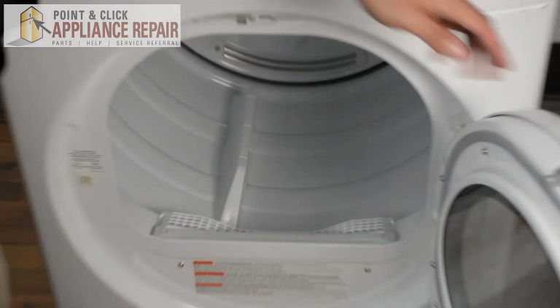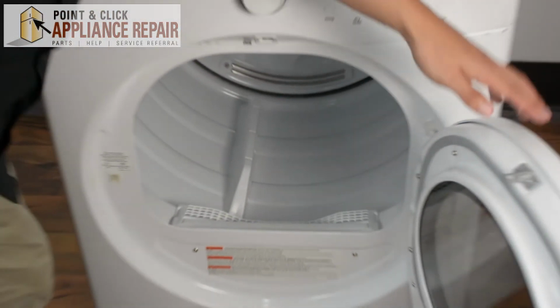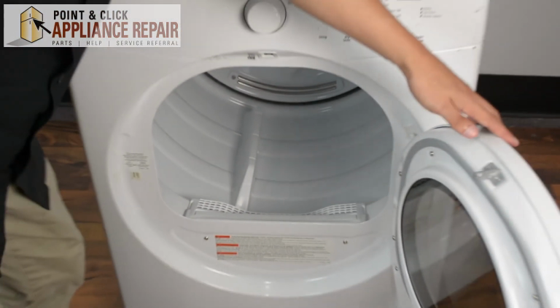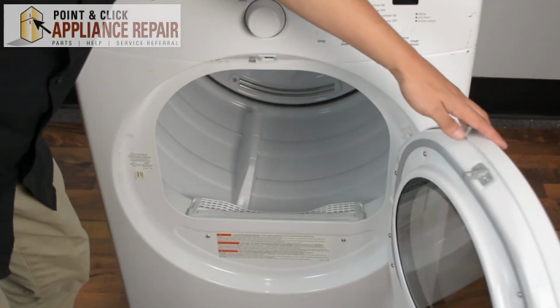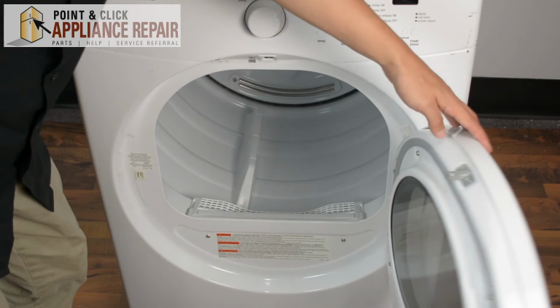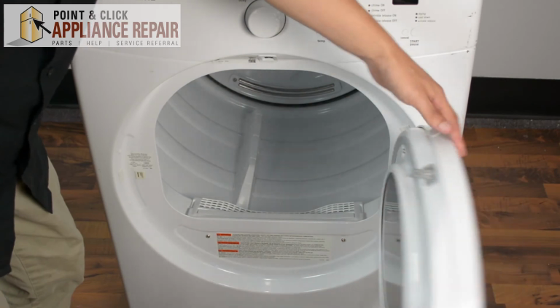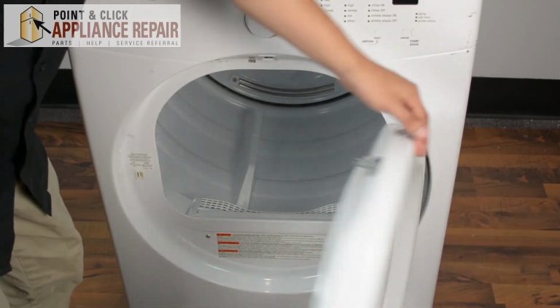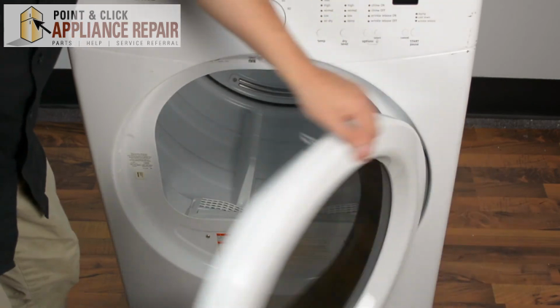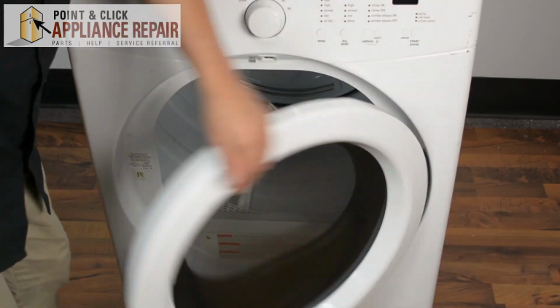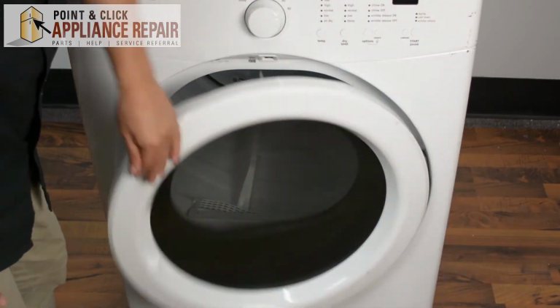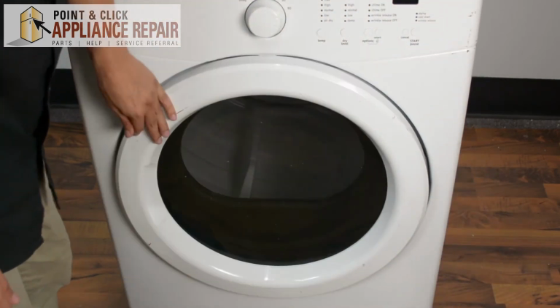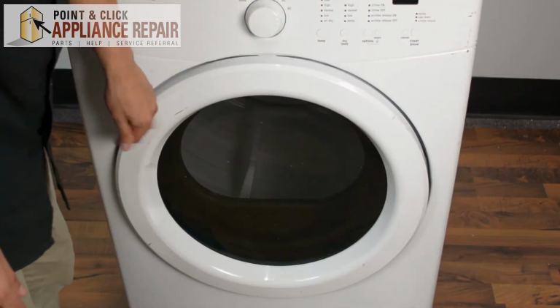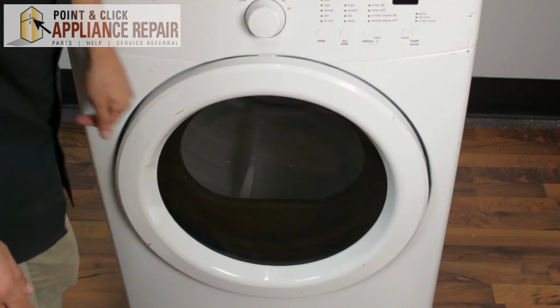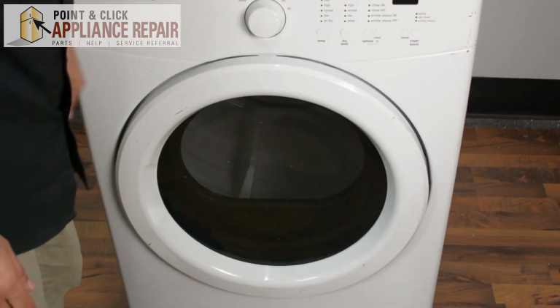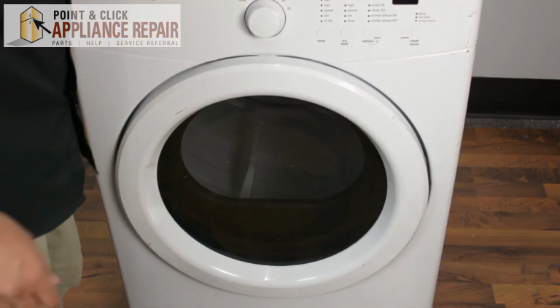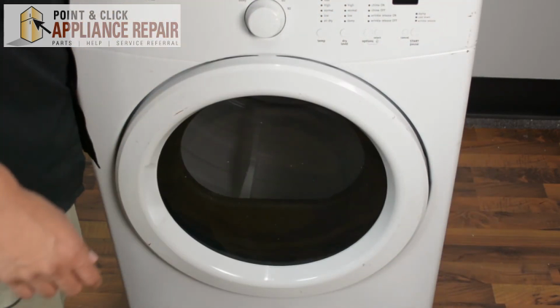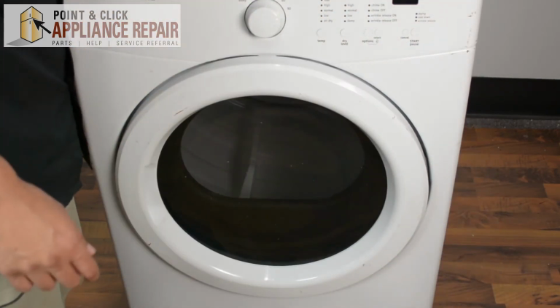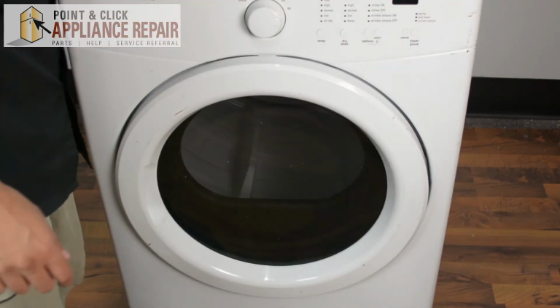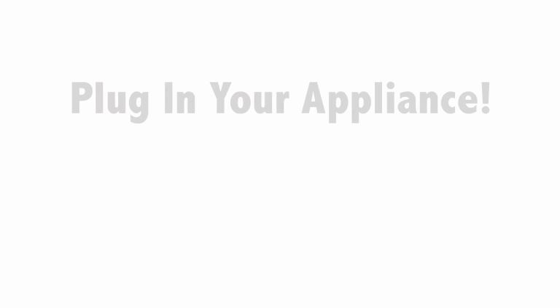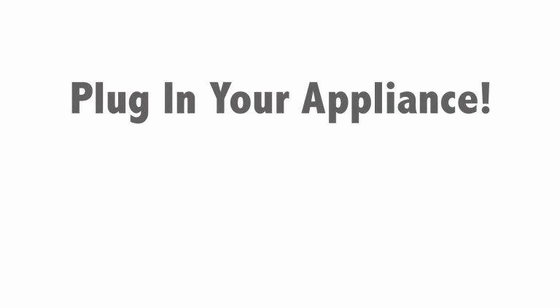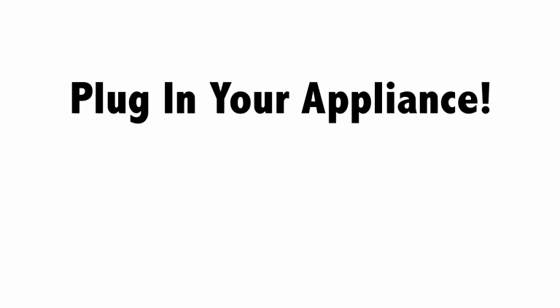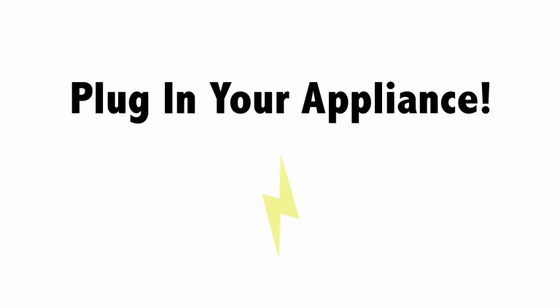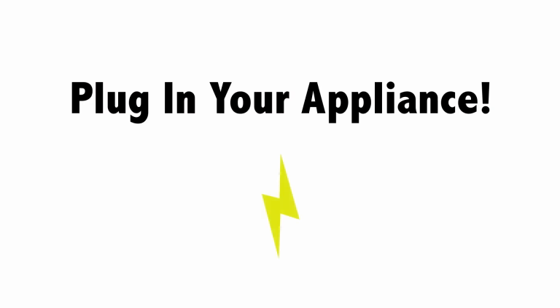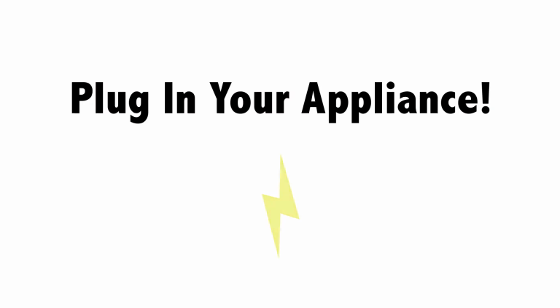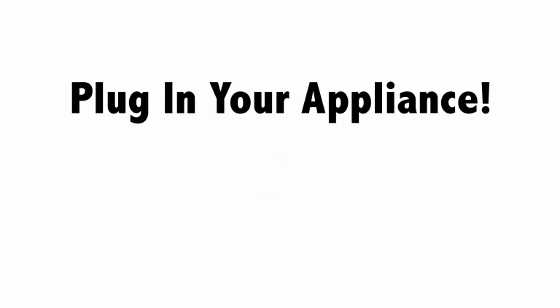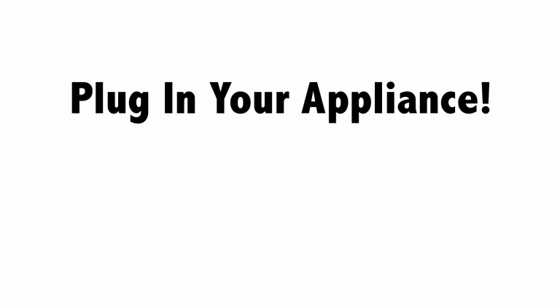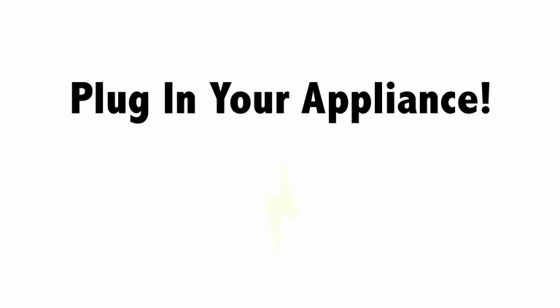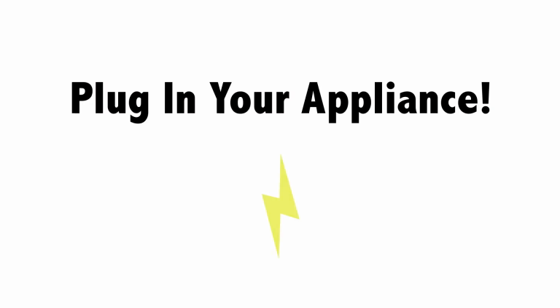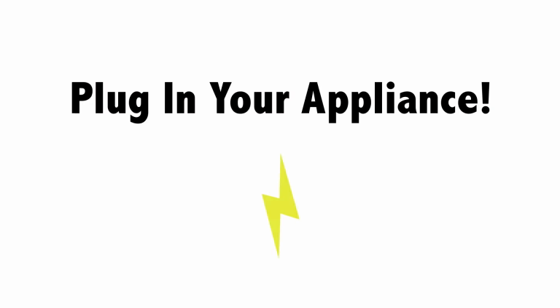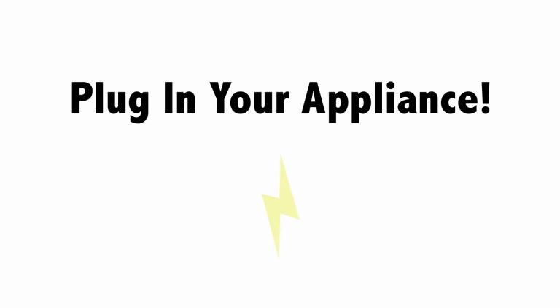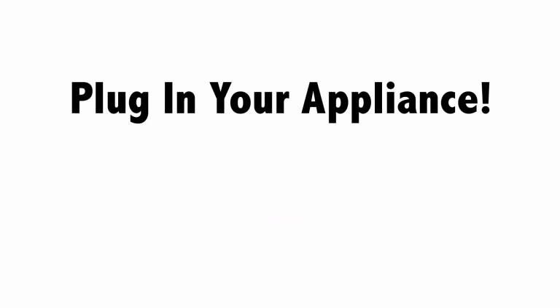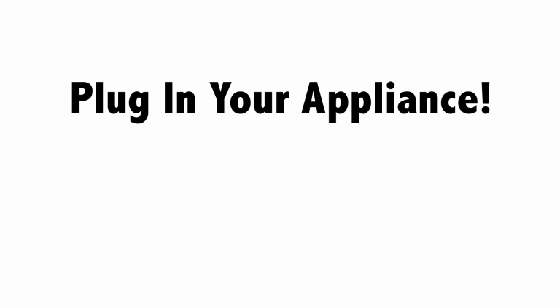Then you can close your door, and your repair is complete. Finally, don't forget to plug in your appliance.